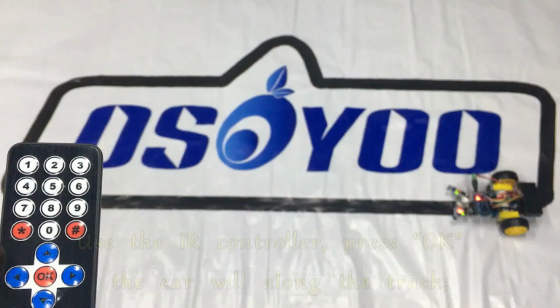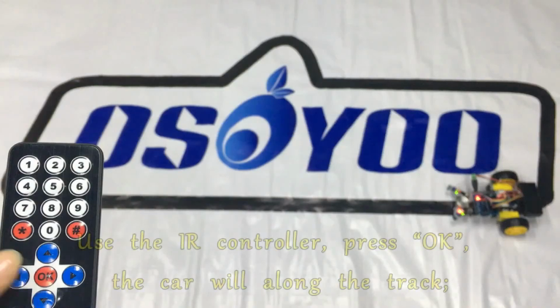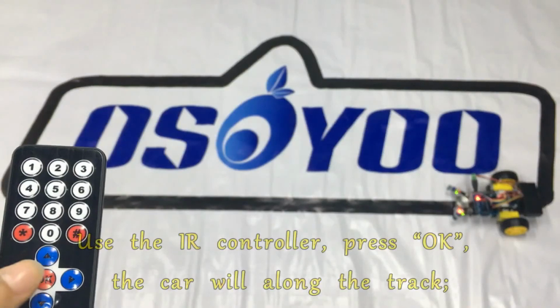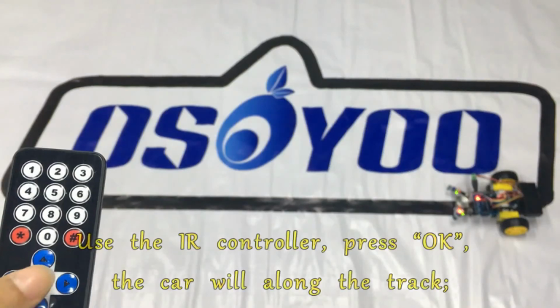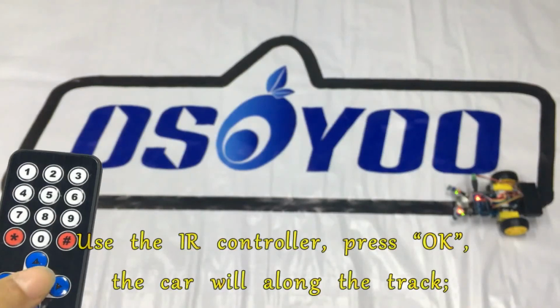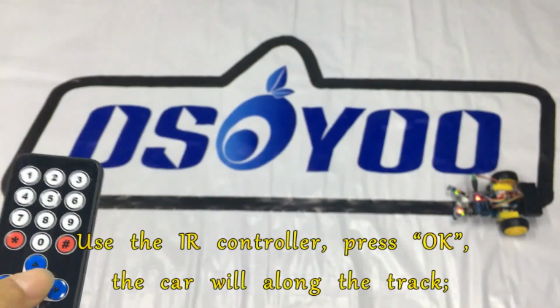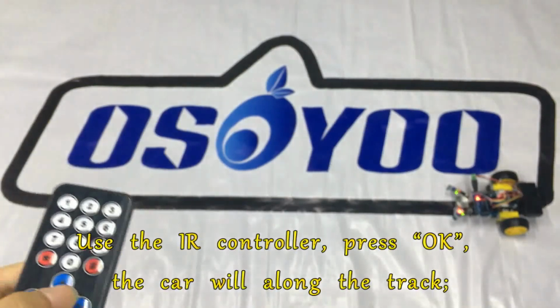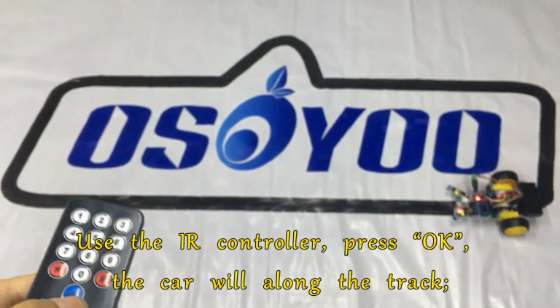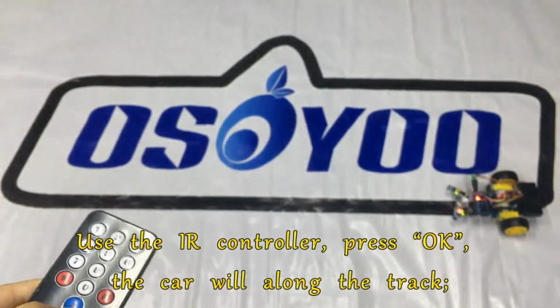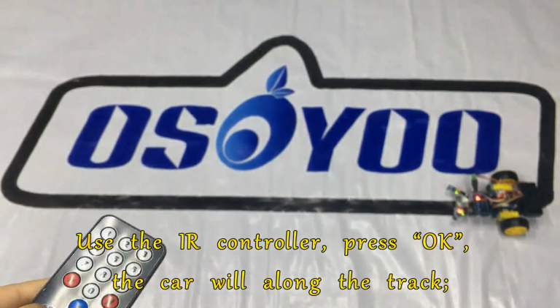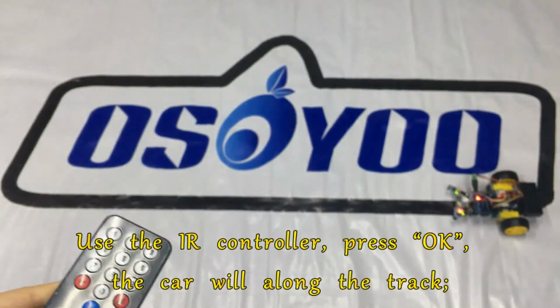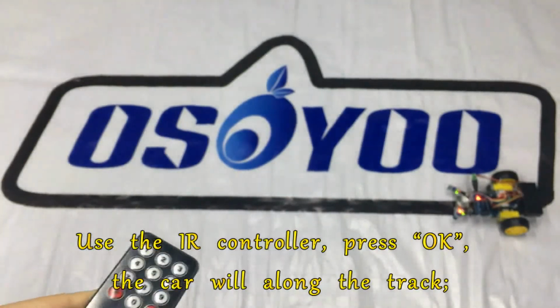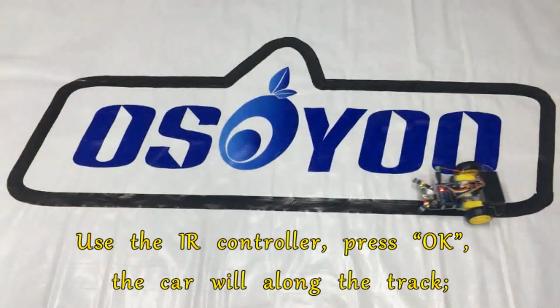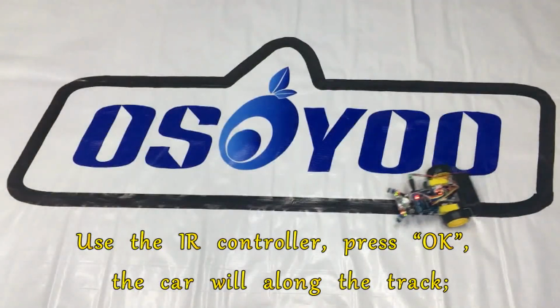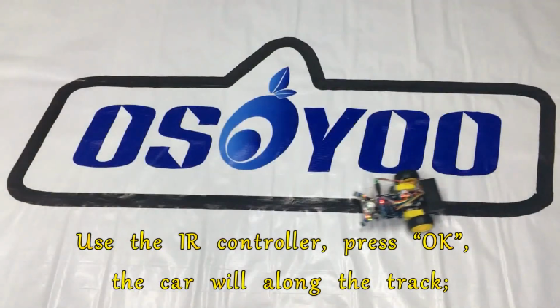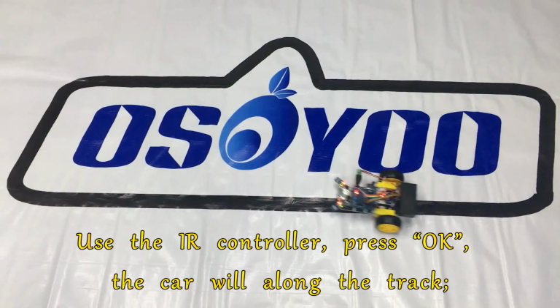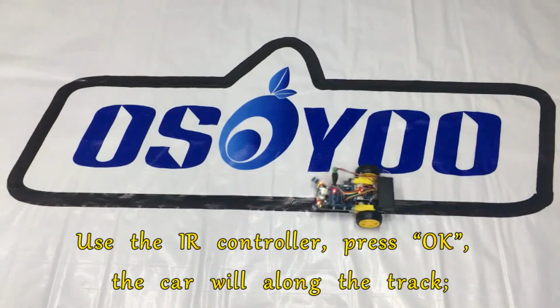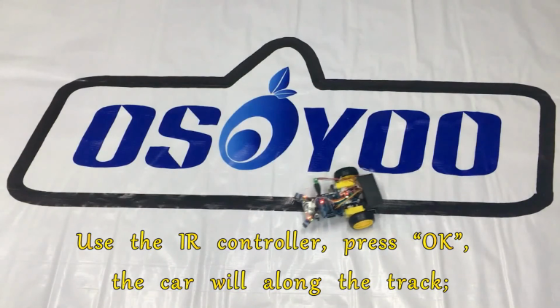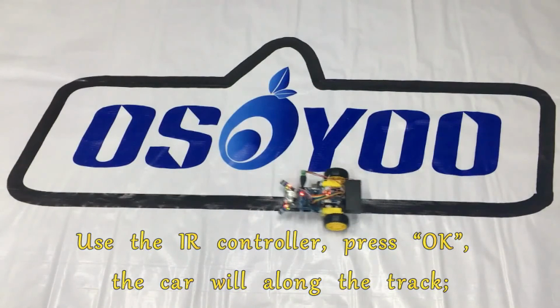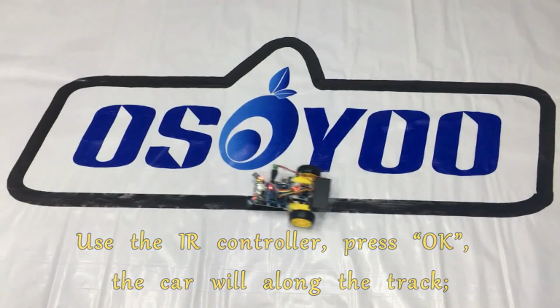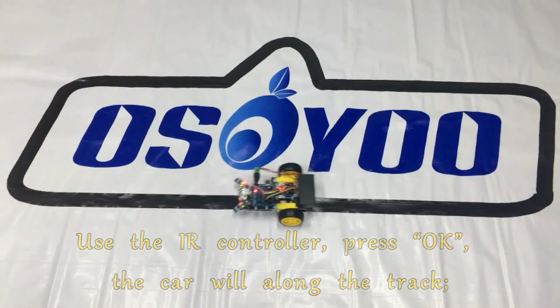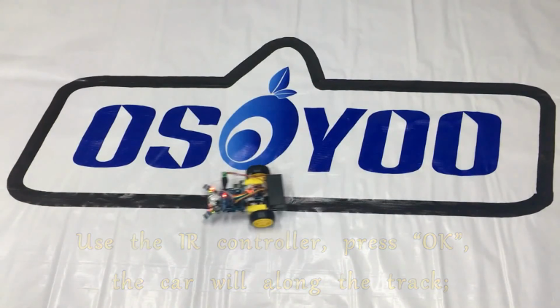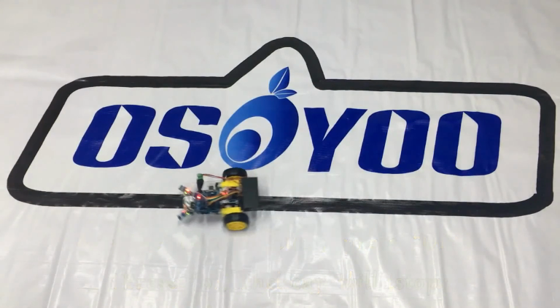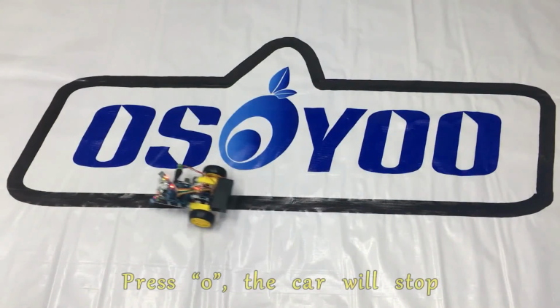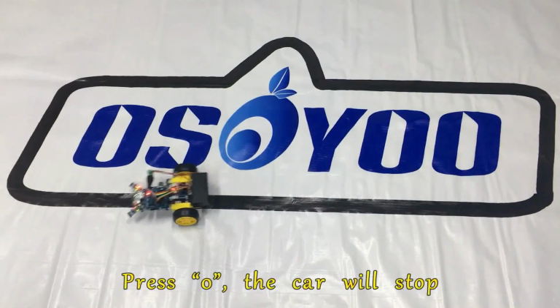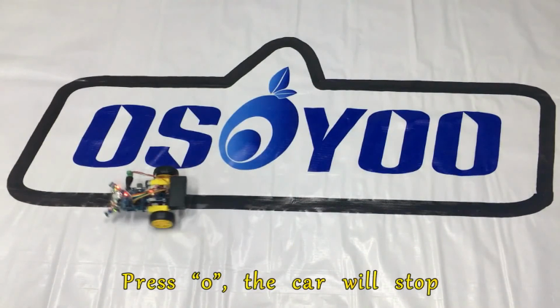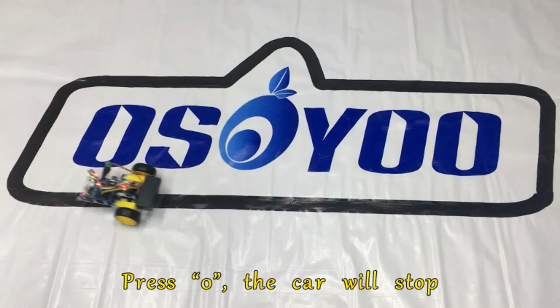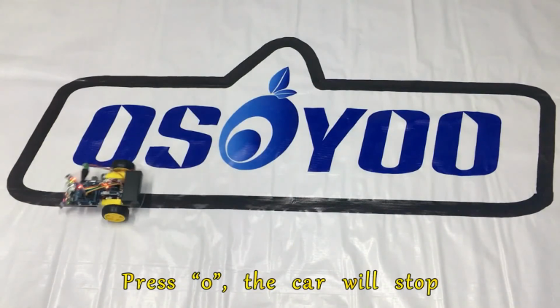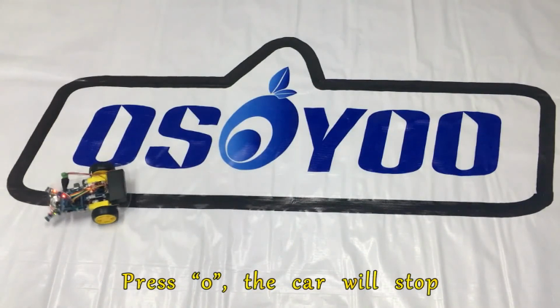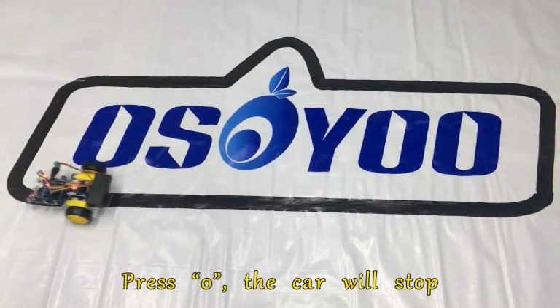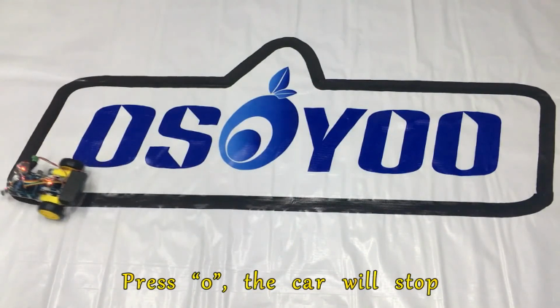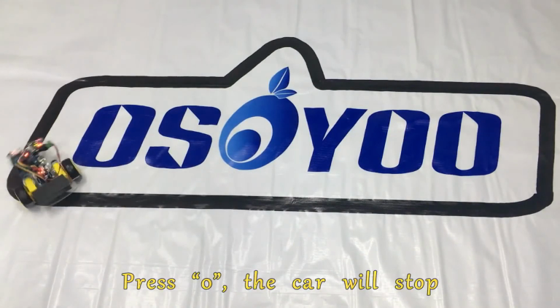Use the IR controller. Press OK and the car will follow along the track. Press 0 and the car will stop.